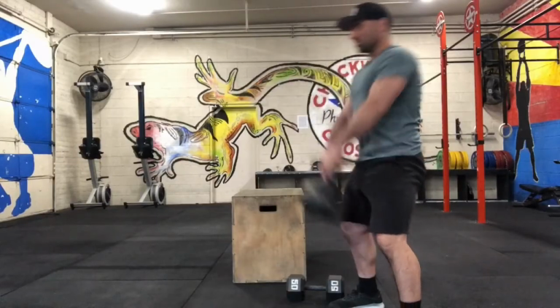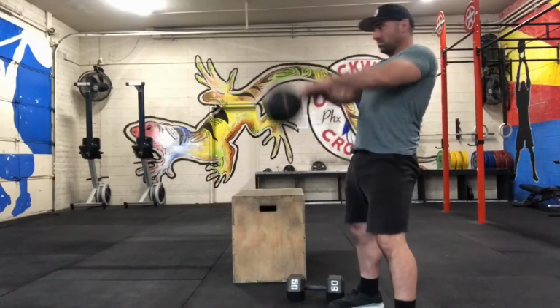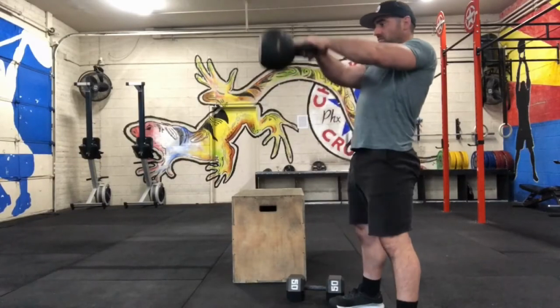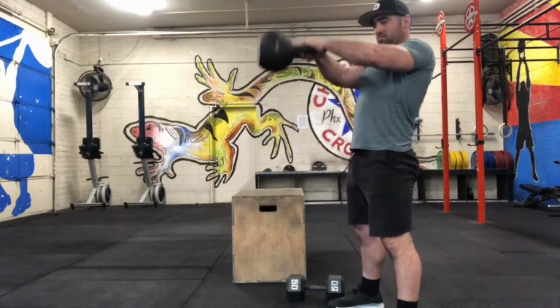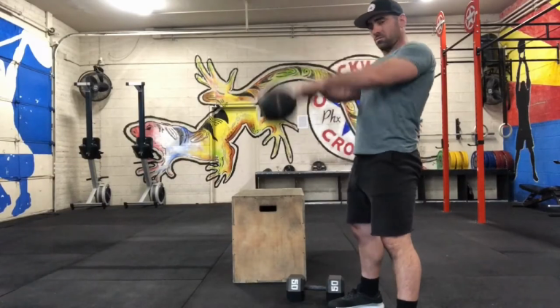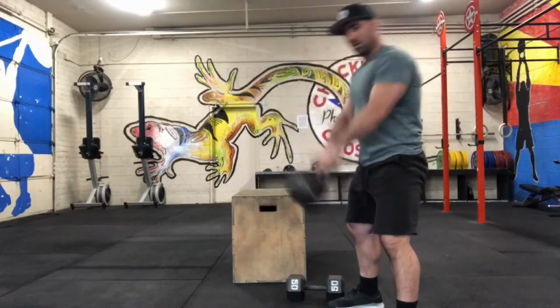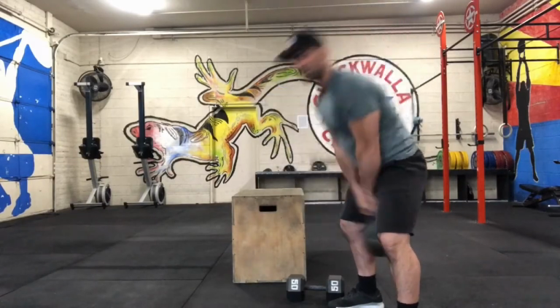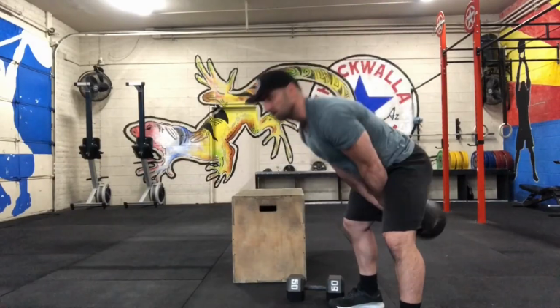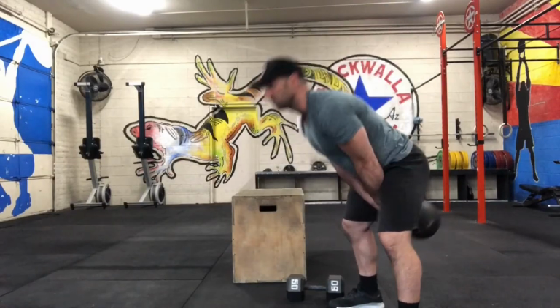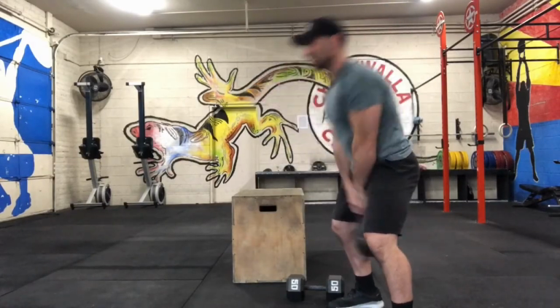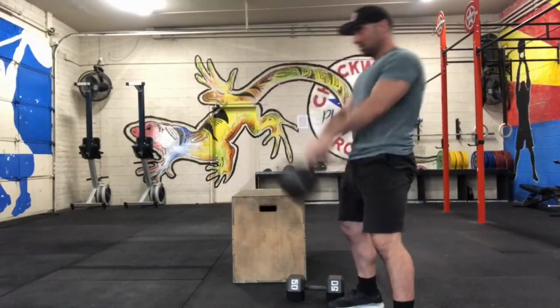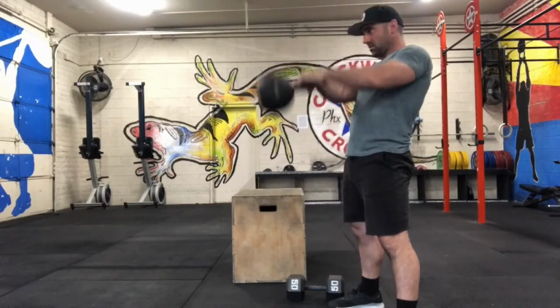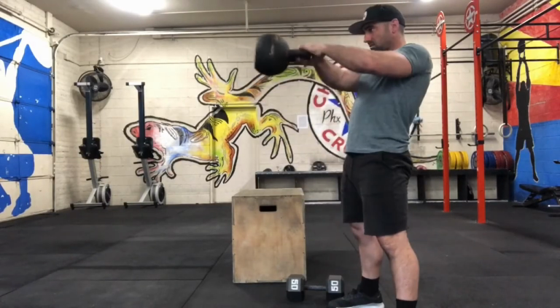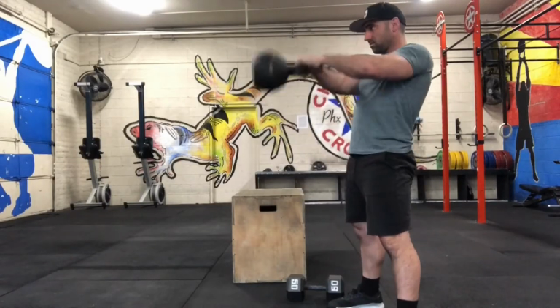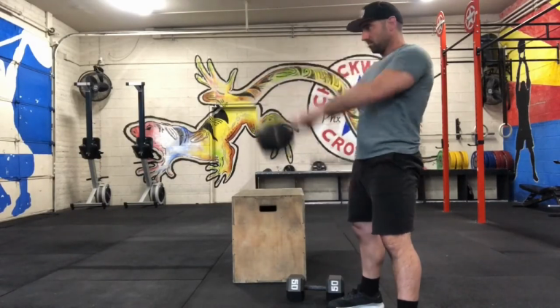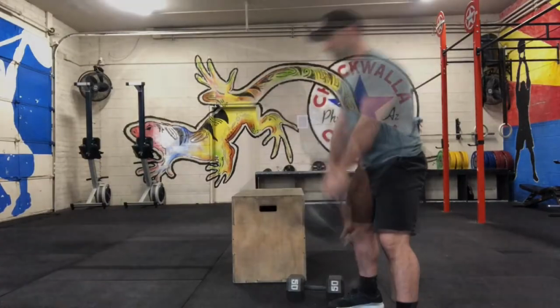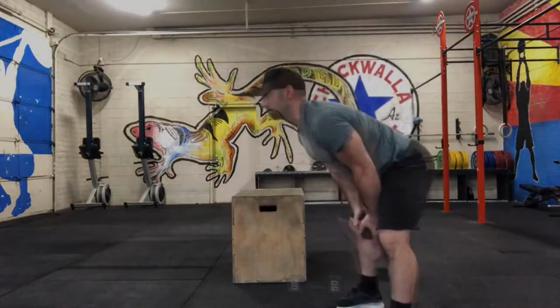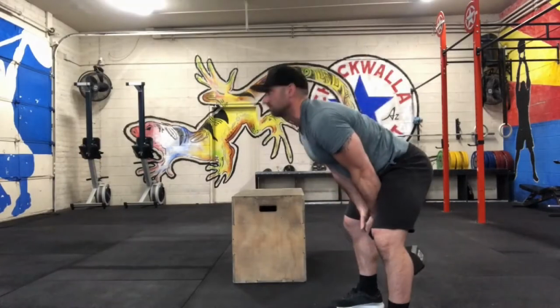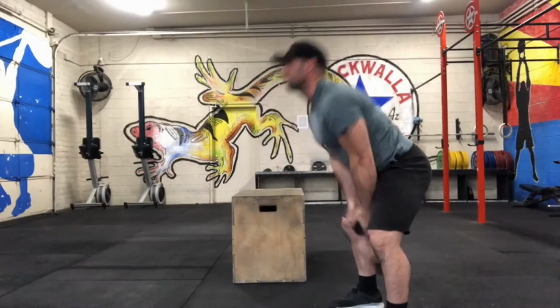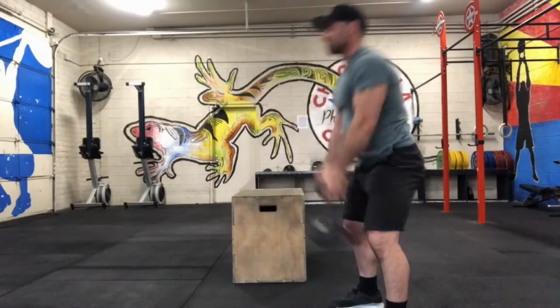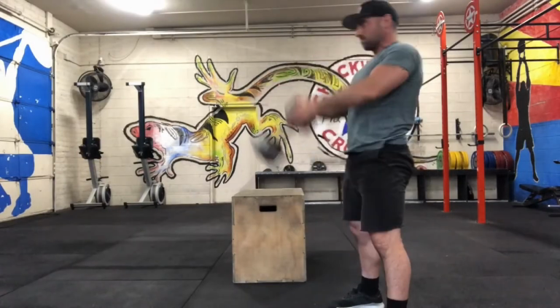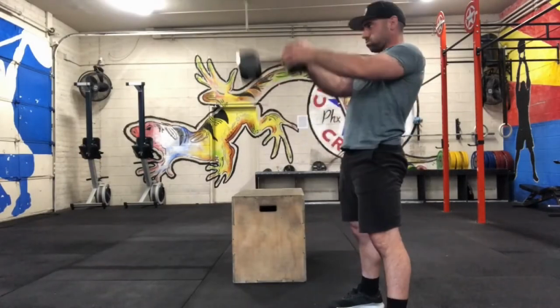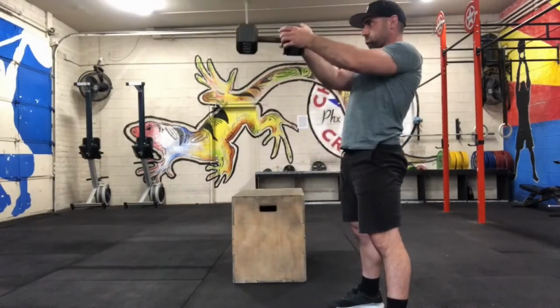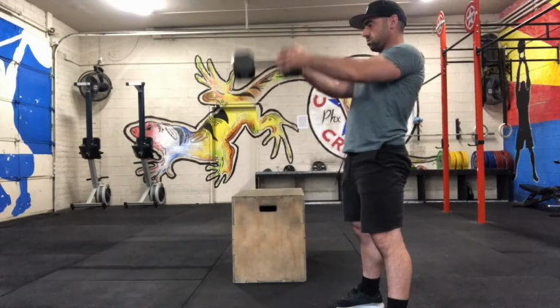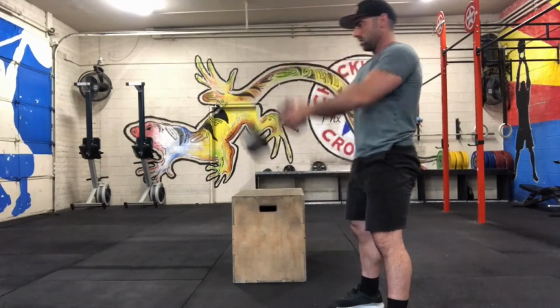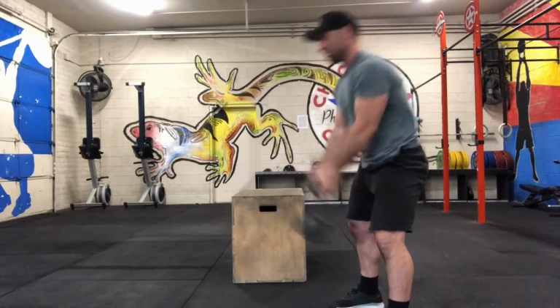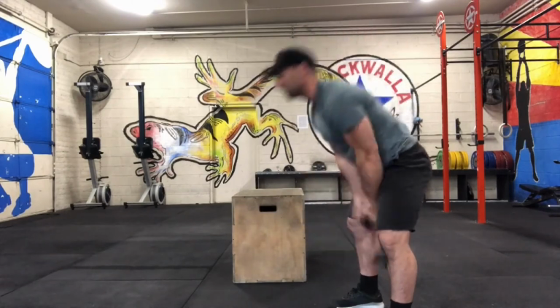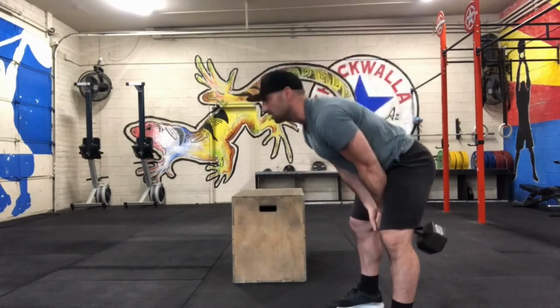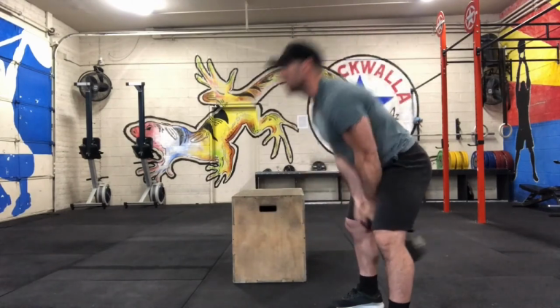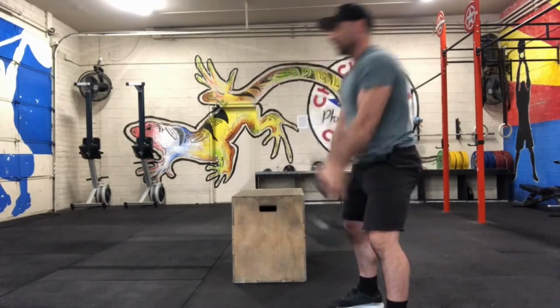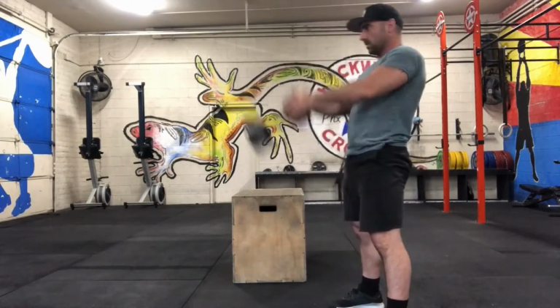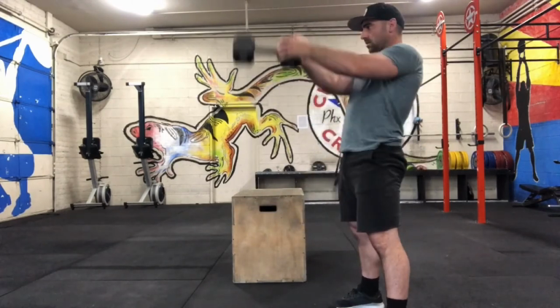In the kettlebell swing, we're just going to eye level. You can use a dumbbell.